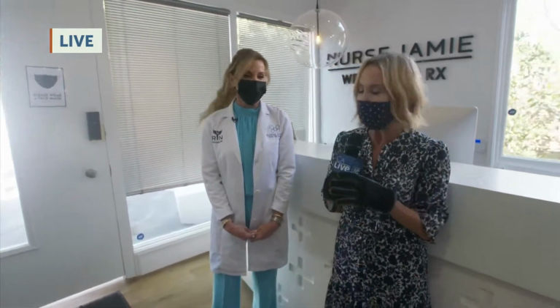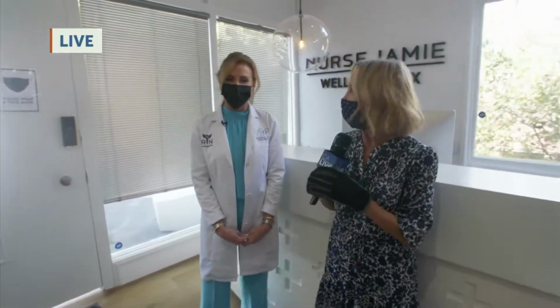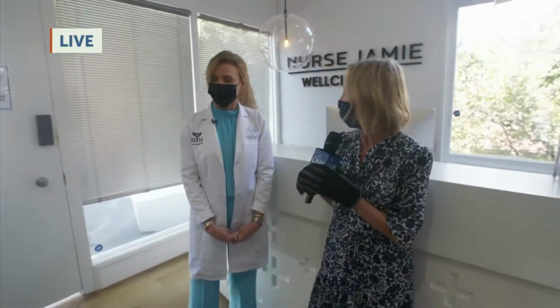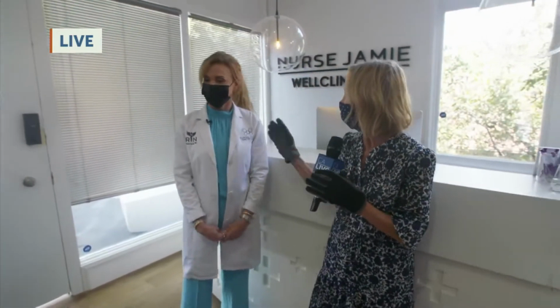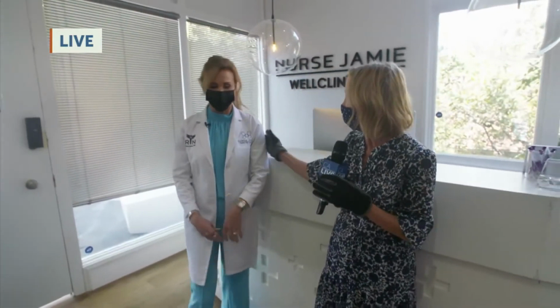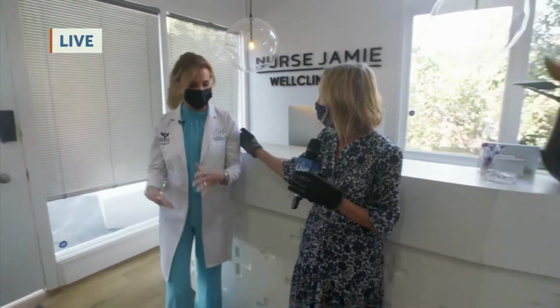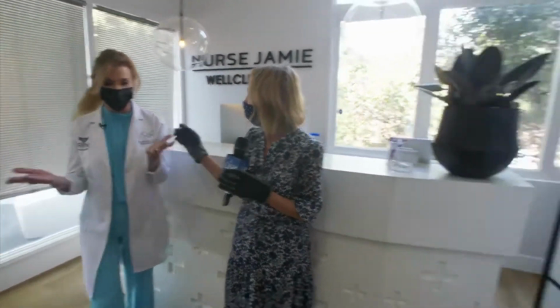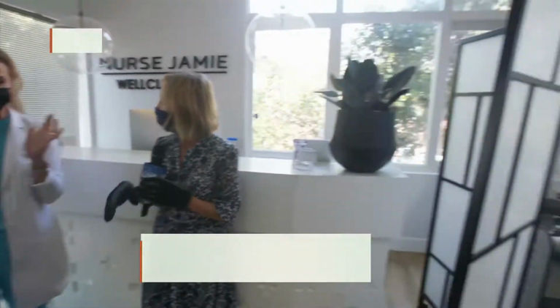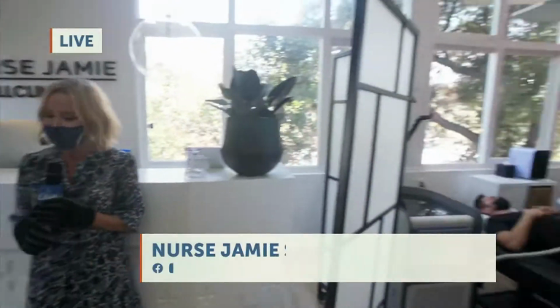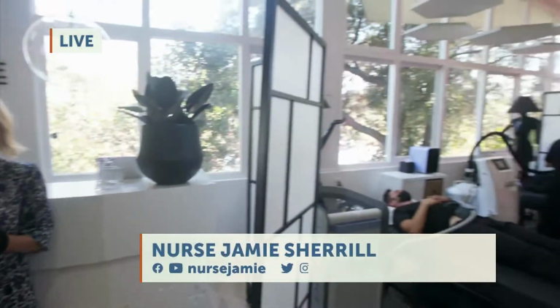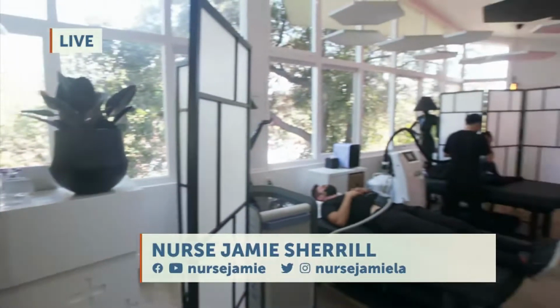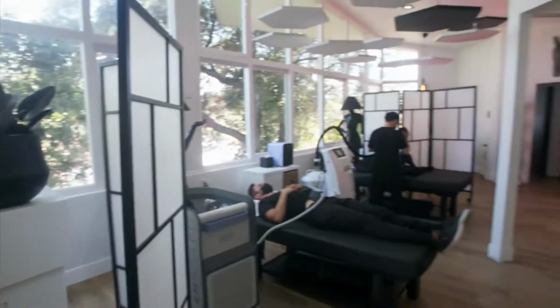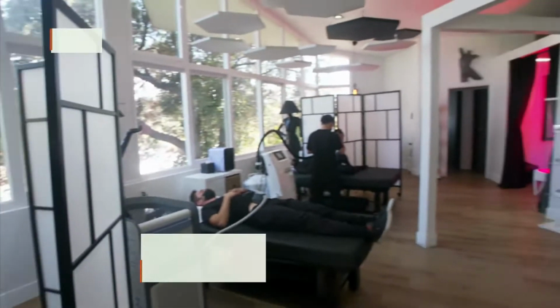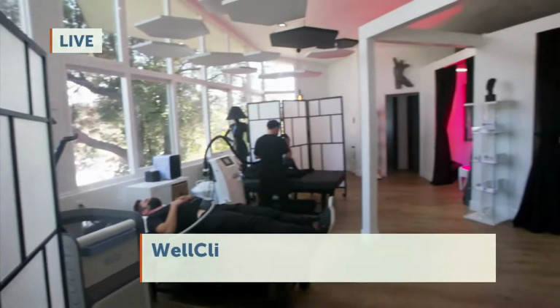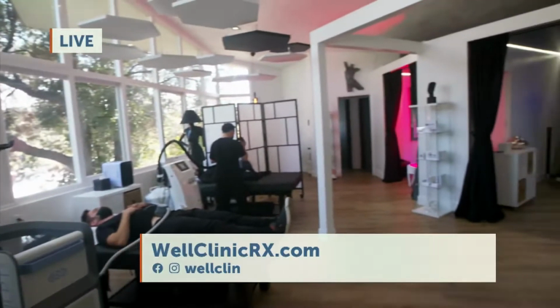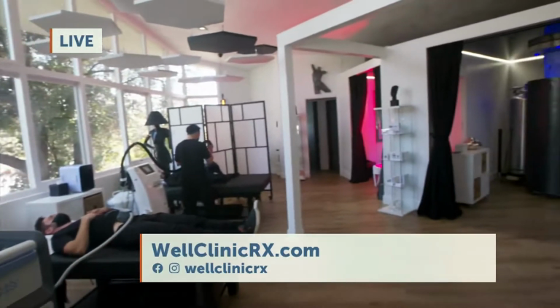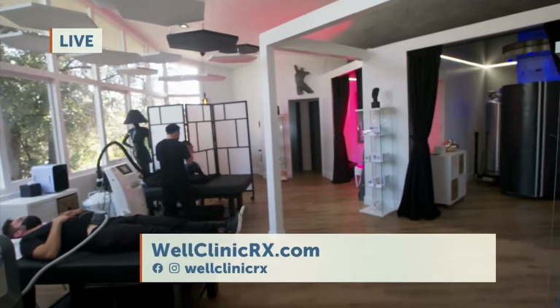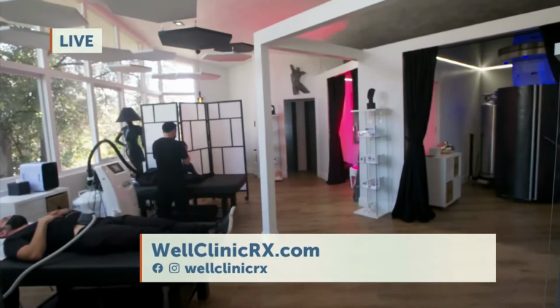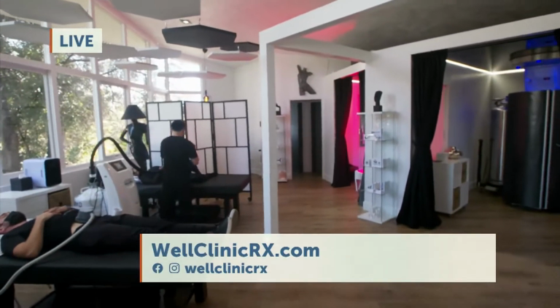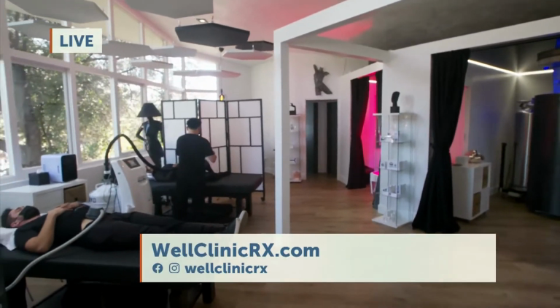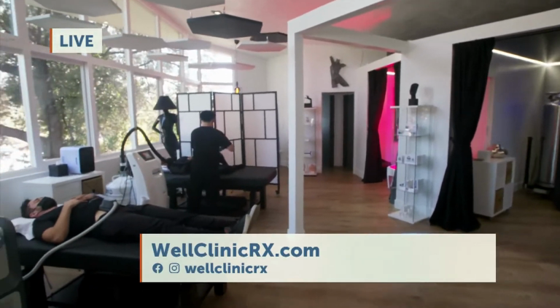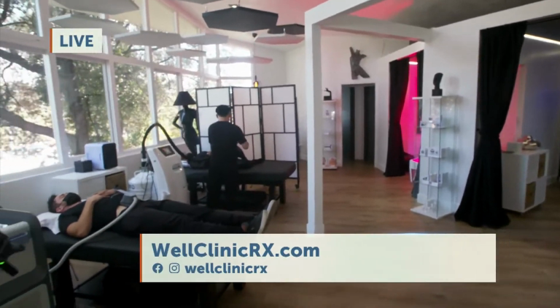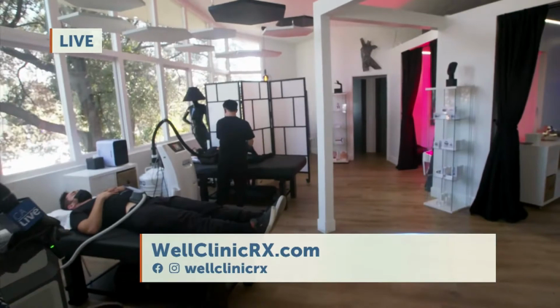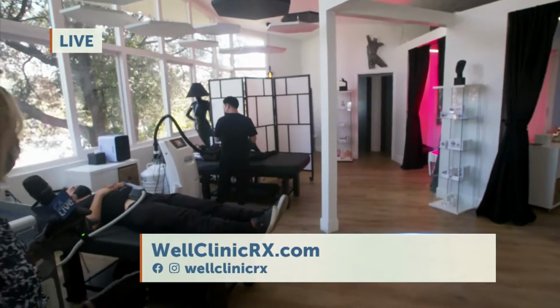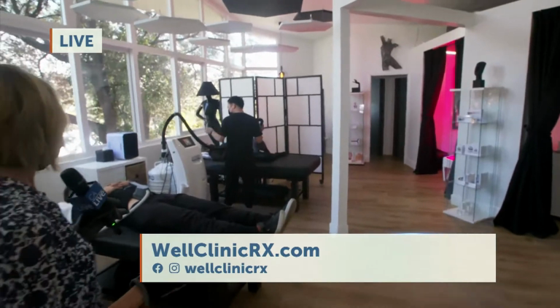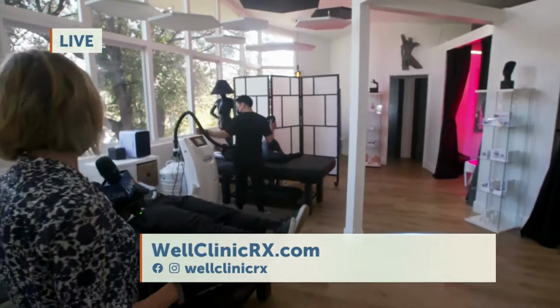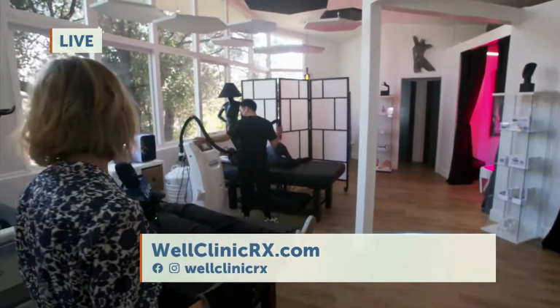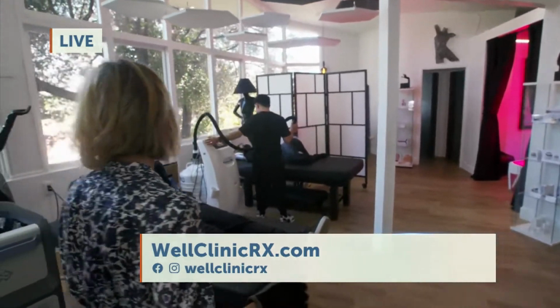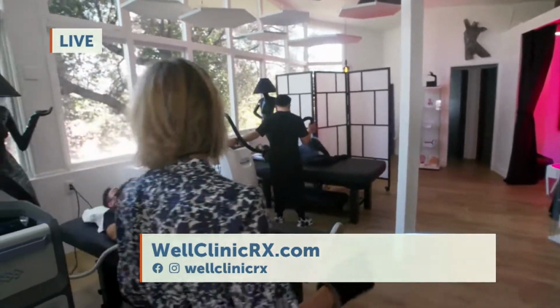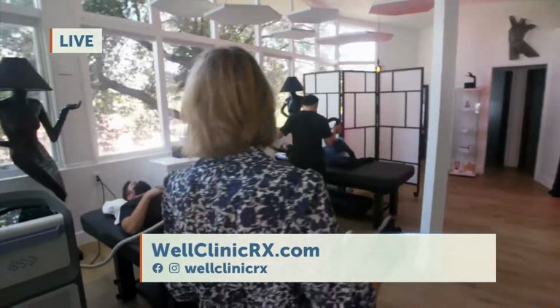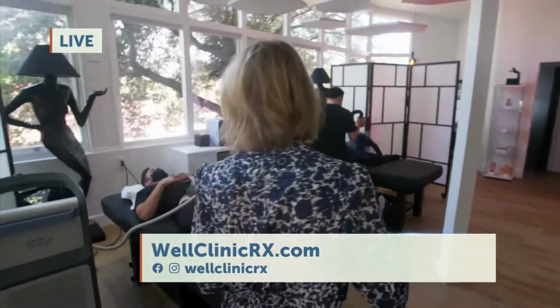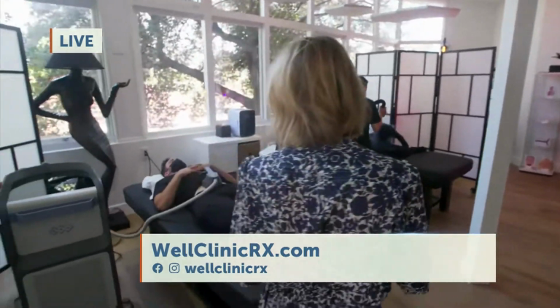It's all about flexibility. Flexibility is youth, so it's assisted stretching.